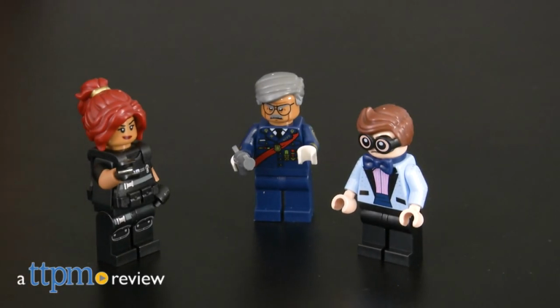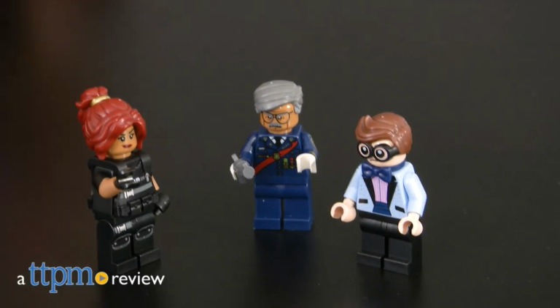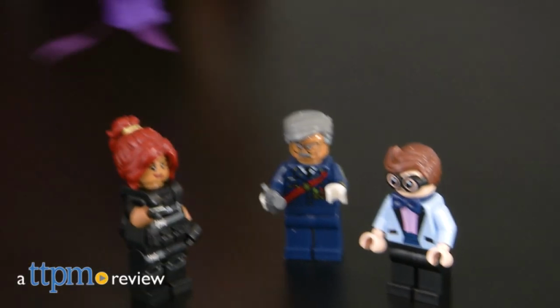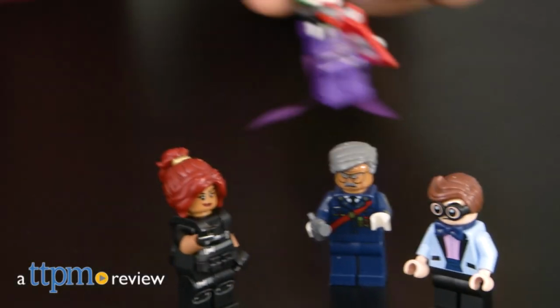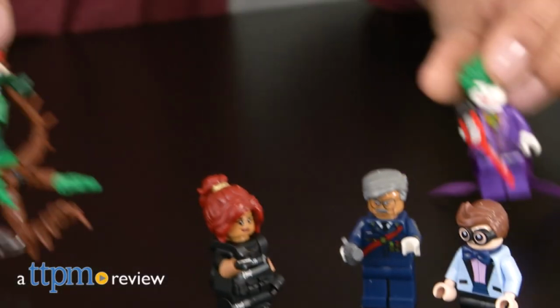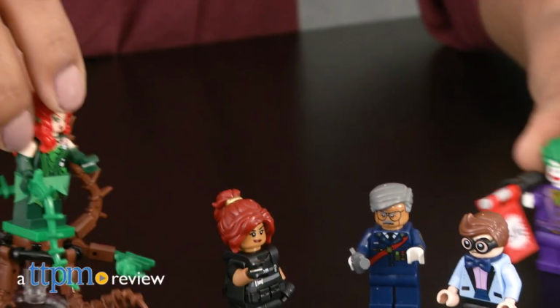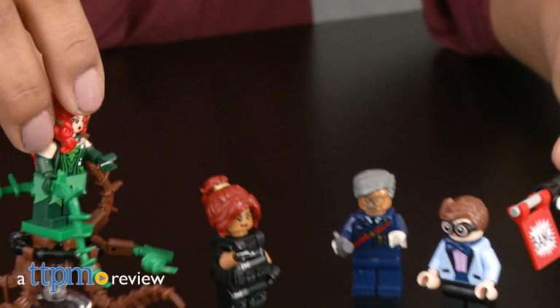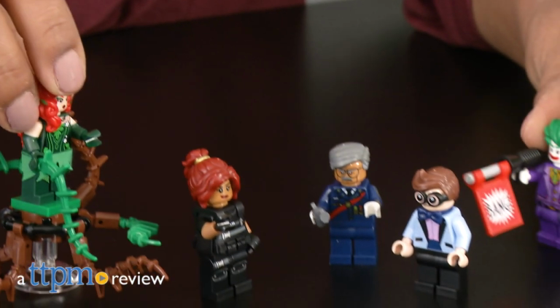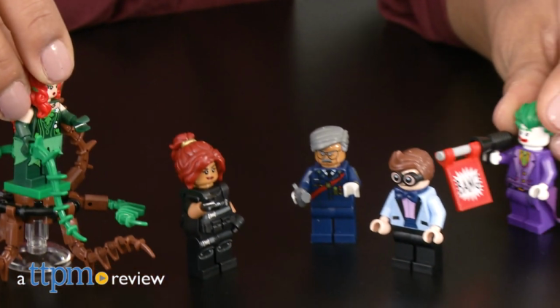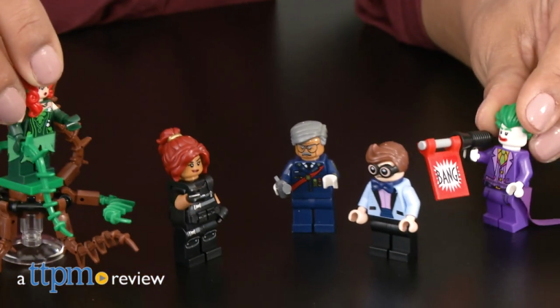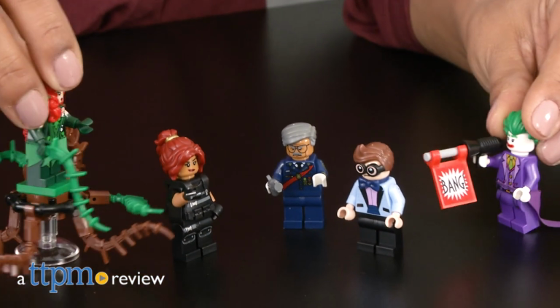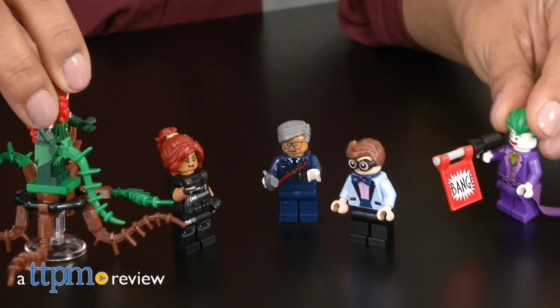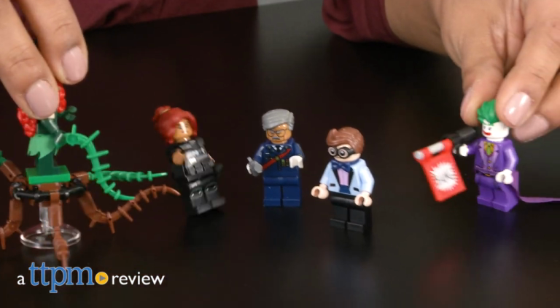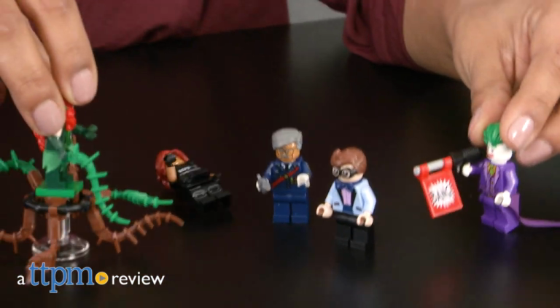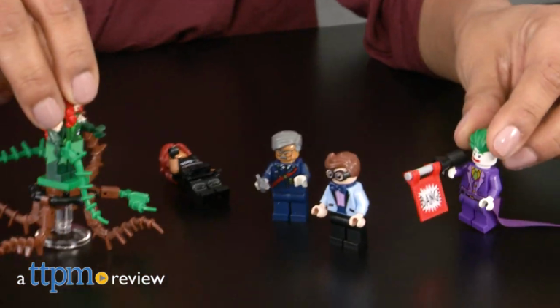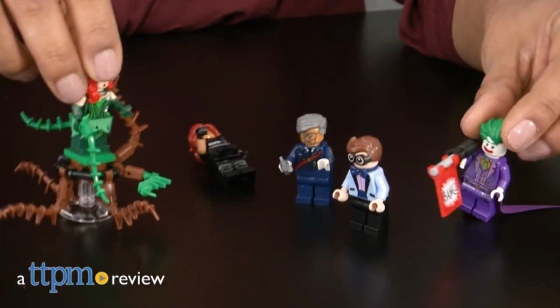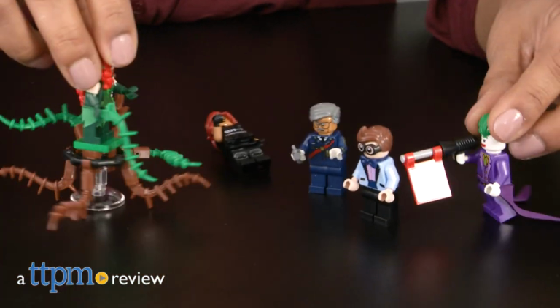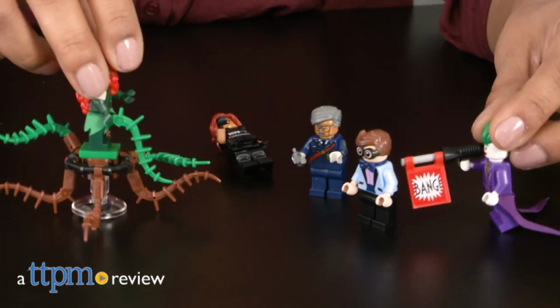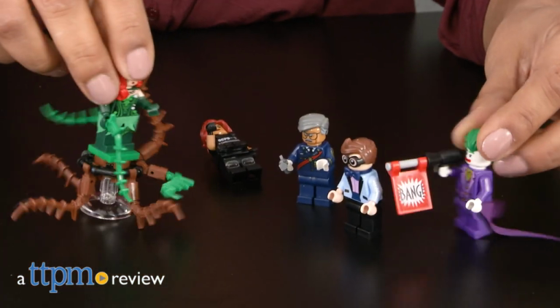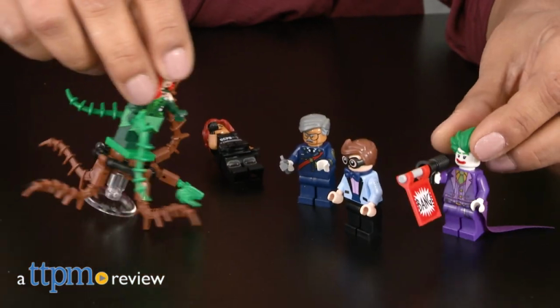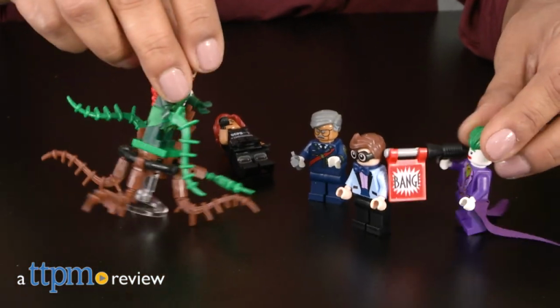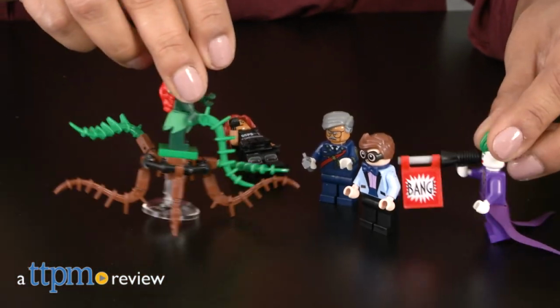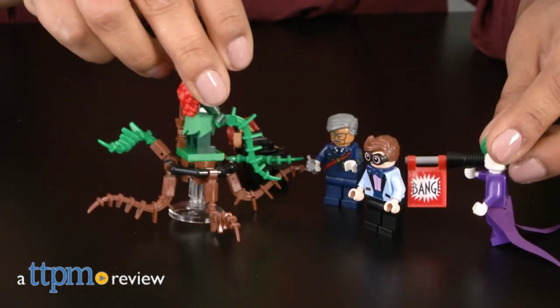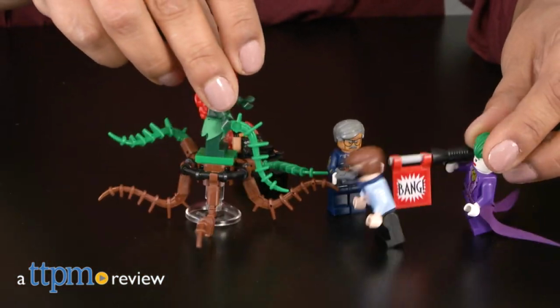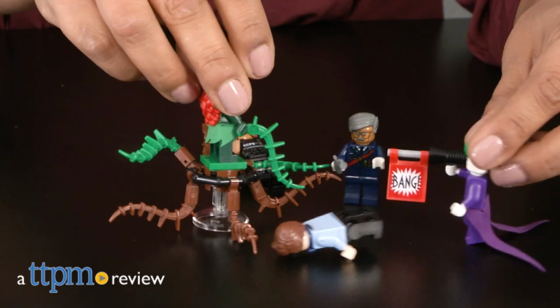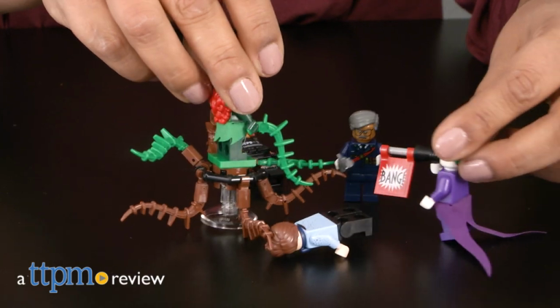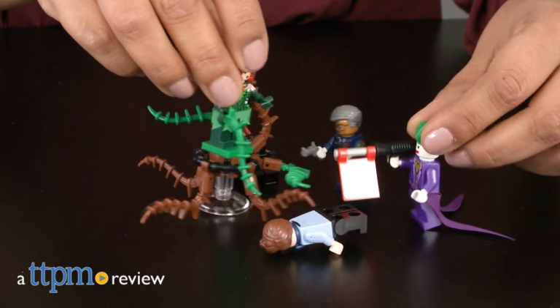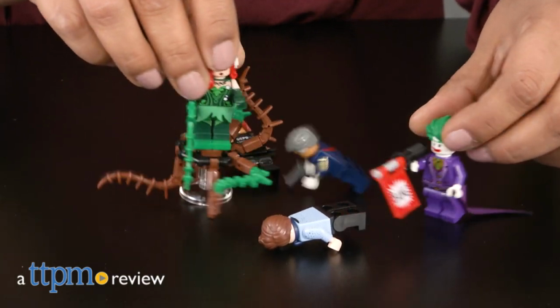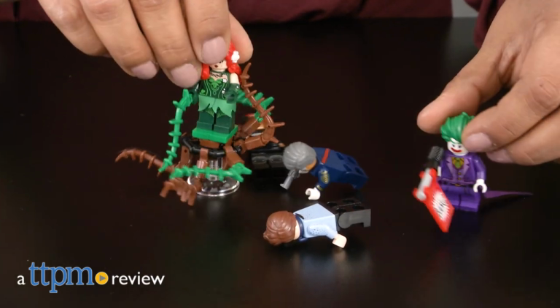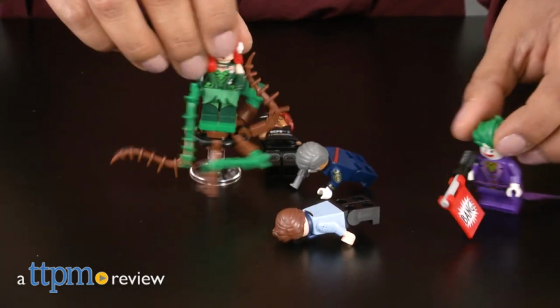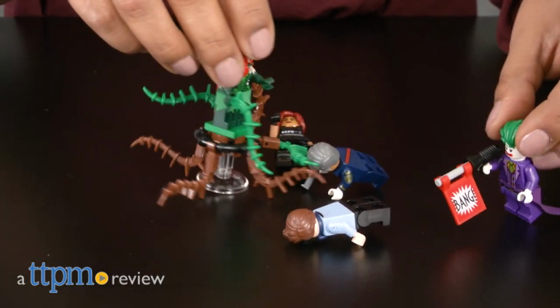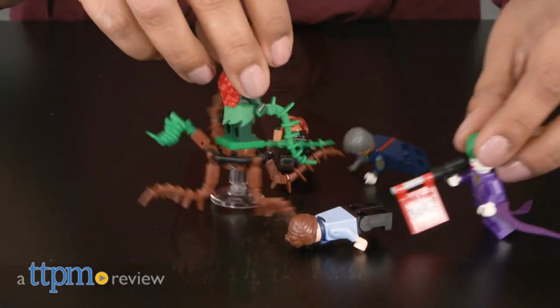Joker has taken hostages, but not to worry — Batman is coming to the rescue.